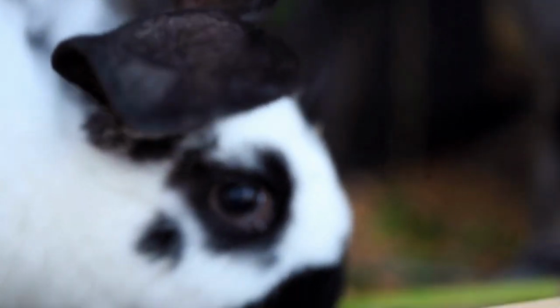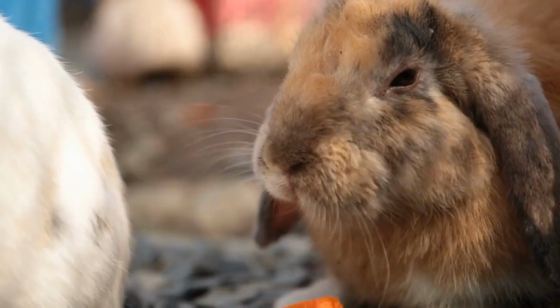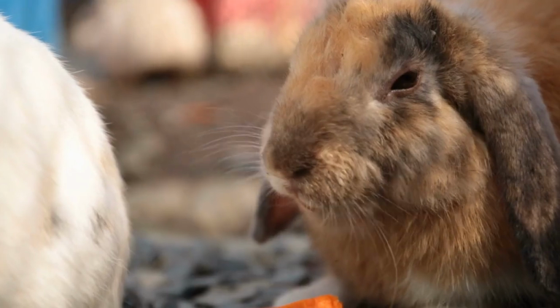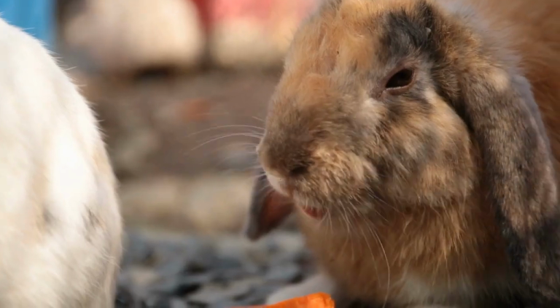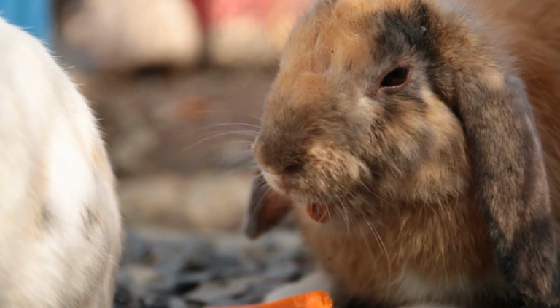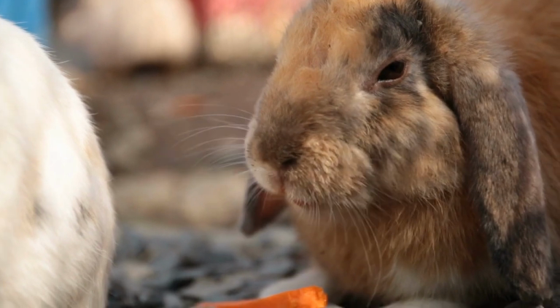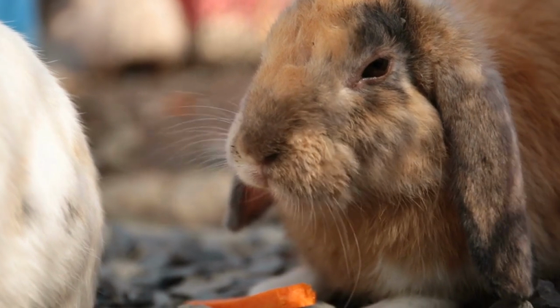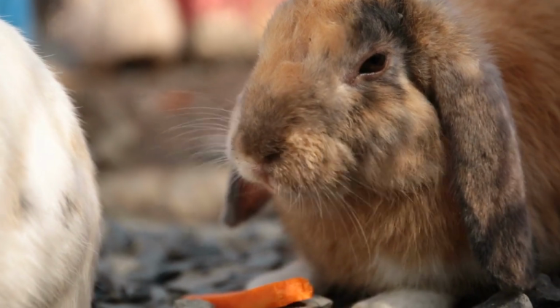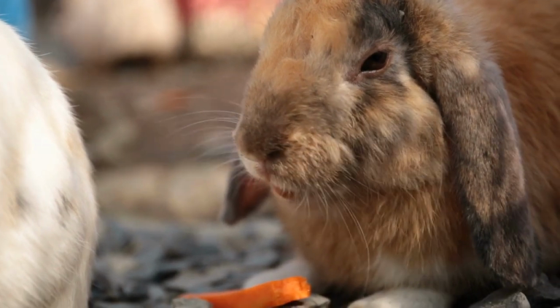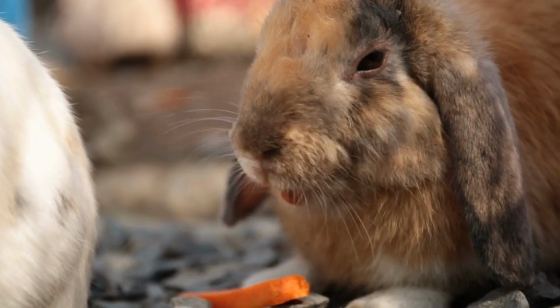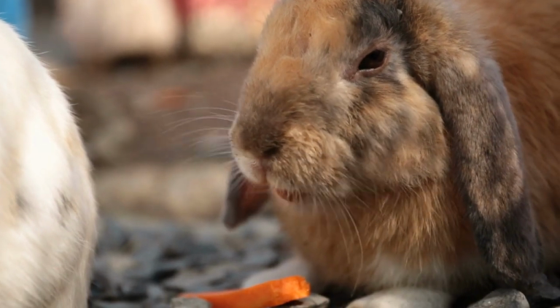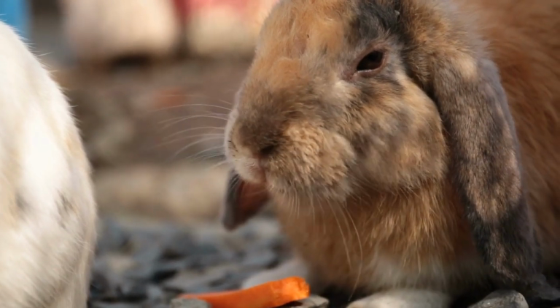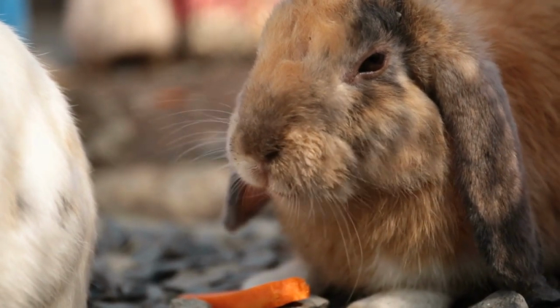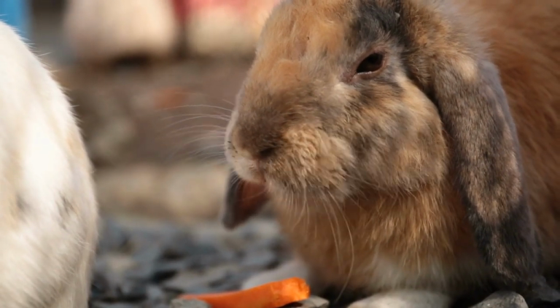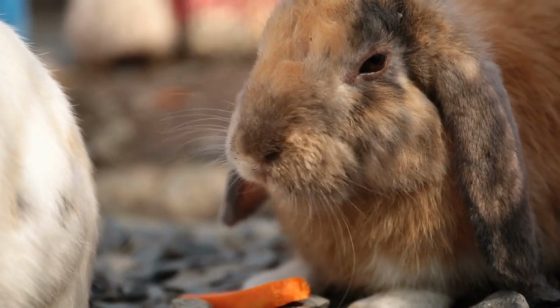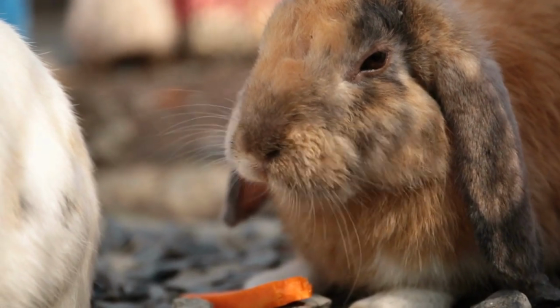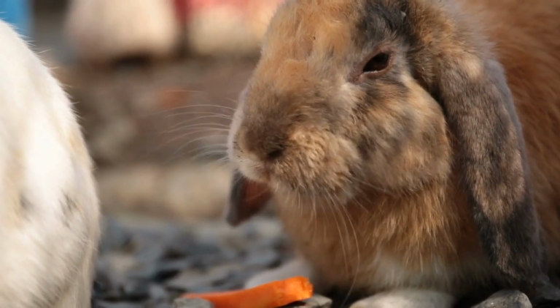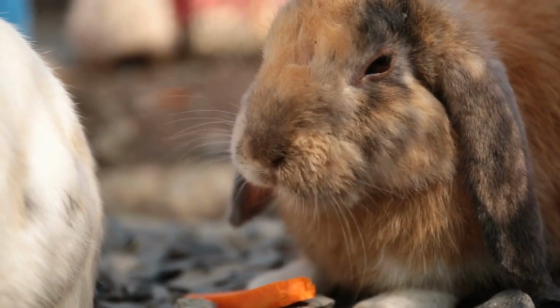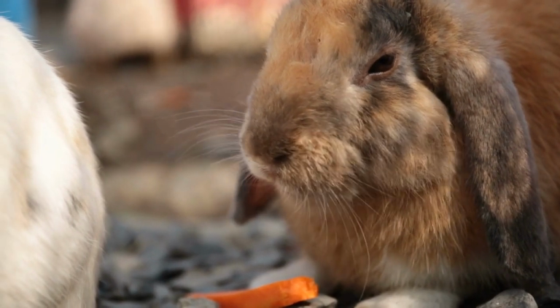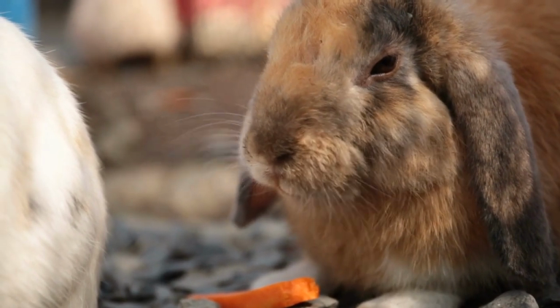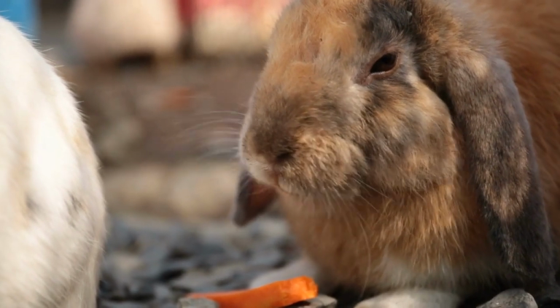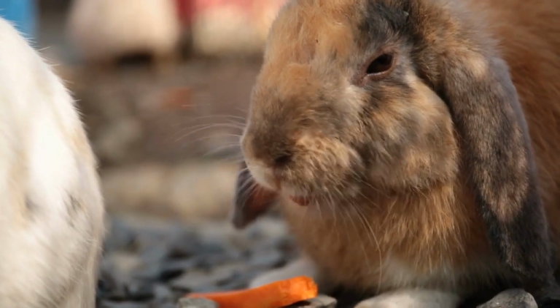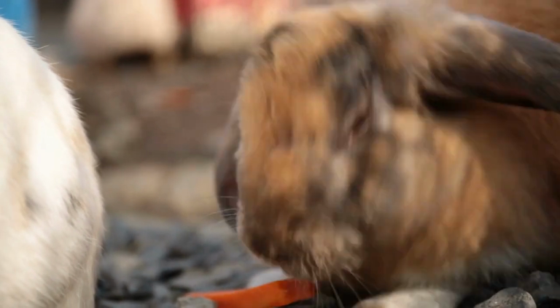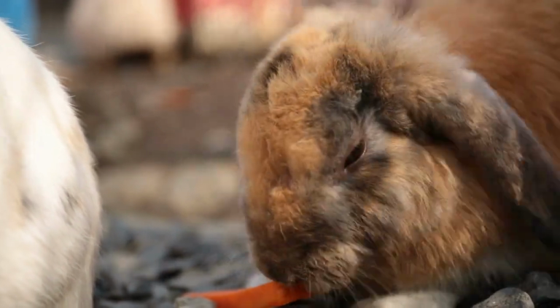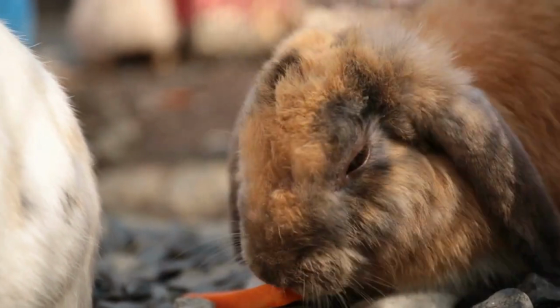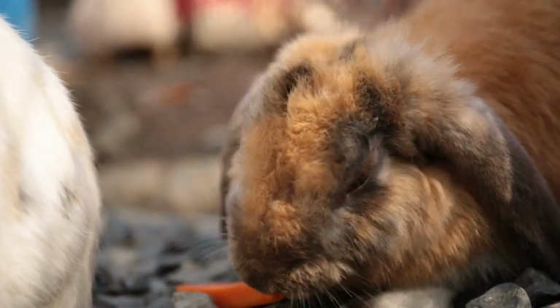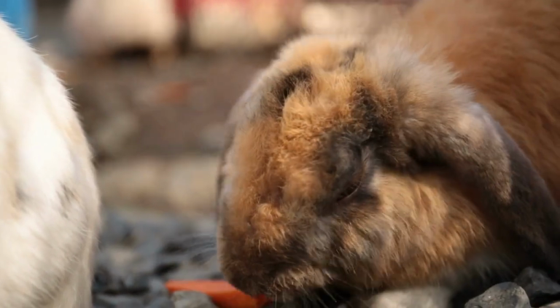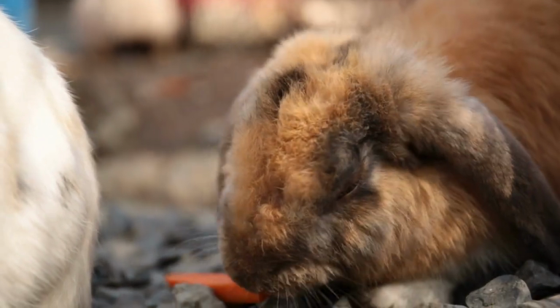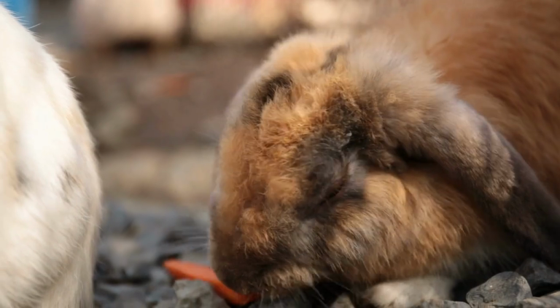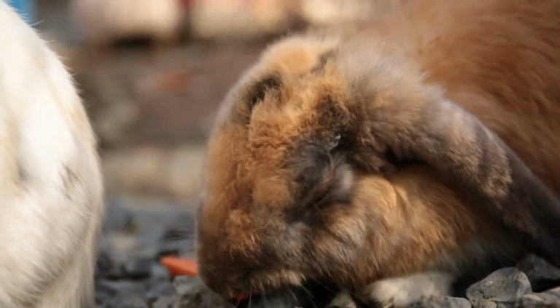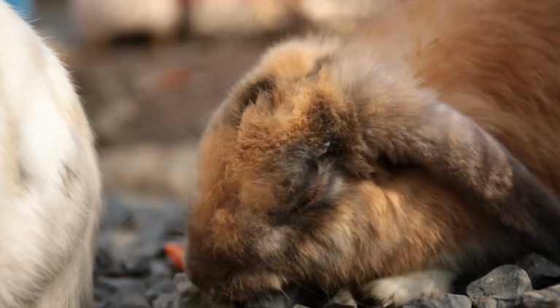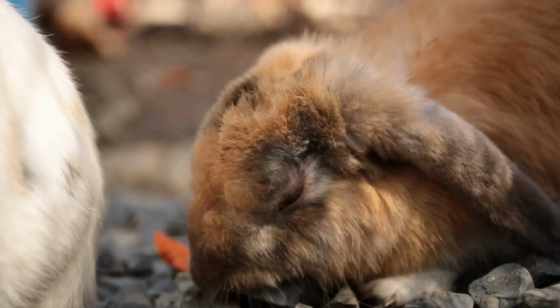In this video, we'll explore why it's important to consider getting pet insurance for your rabbit and the different types of policies that are available.